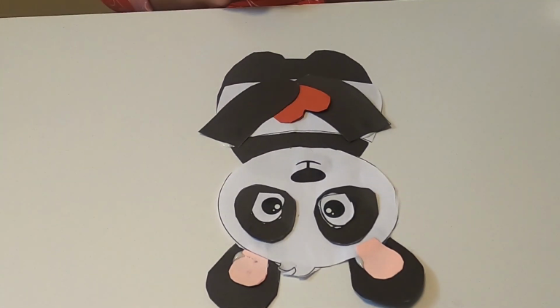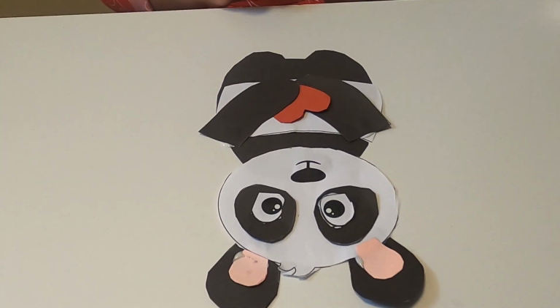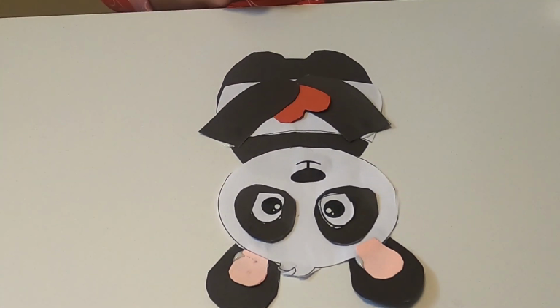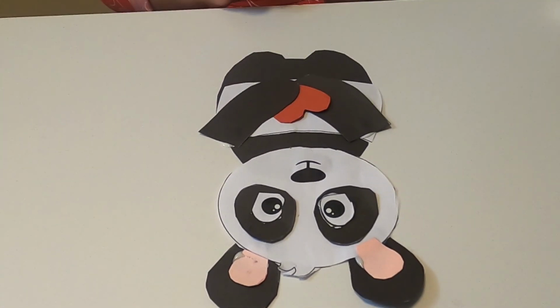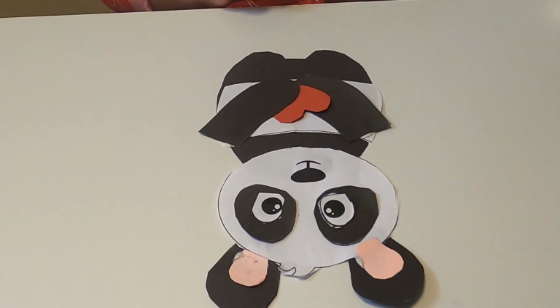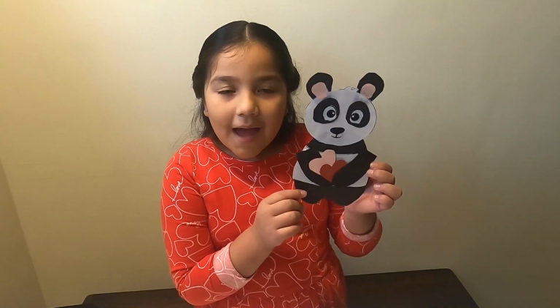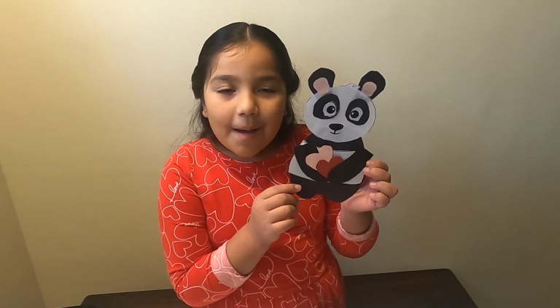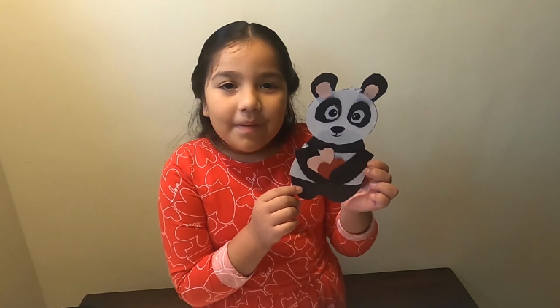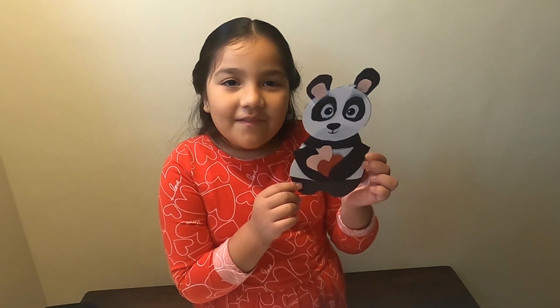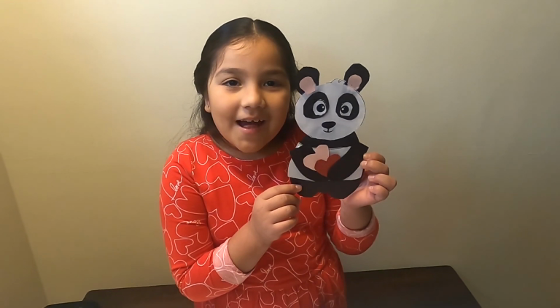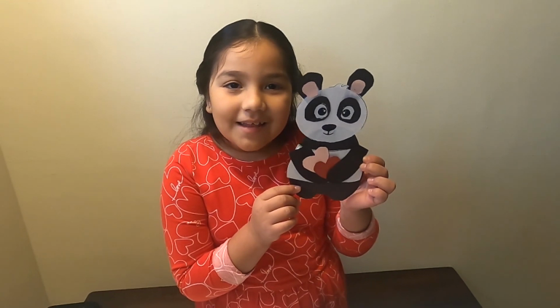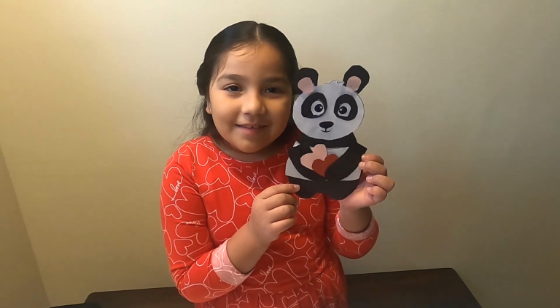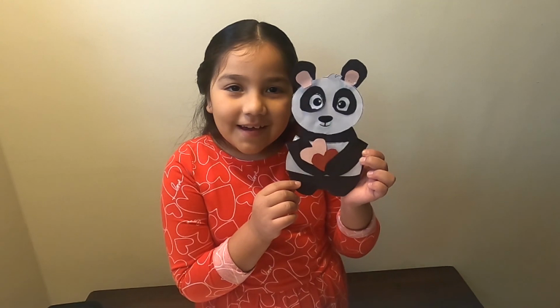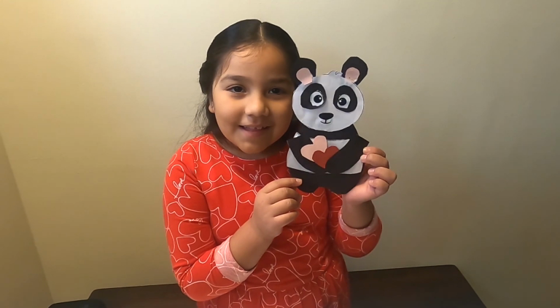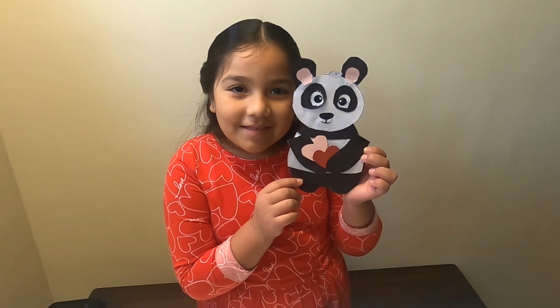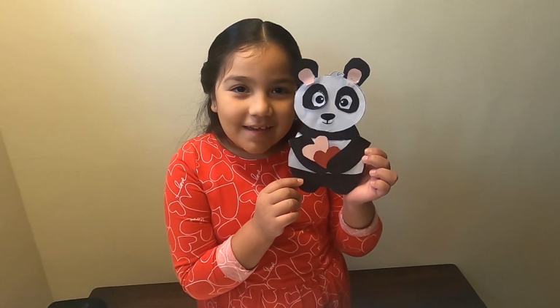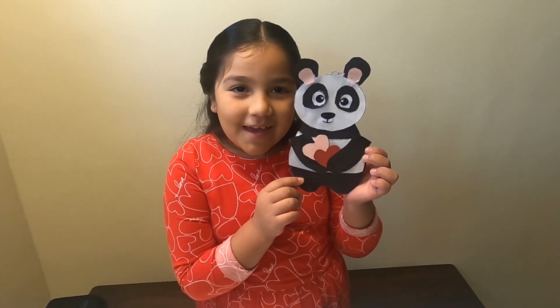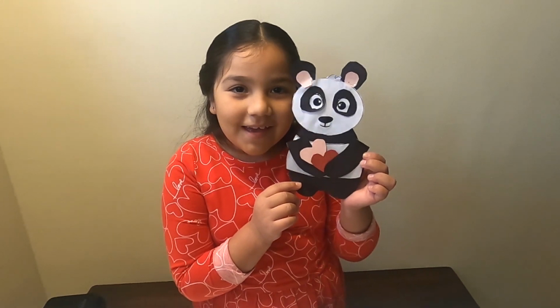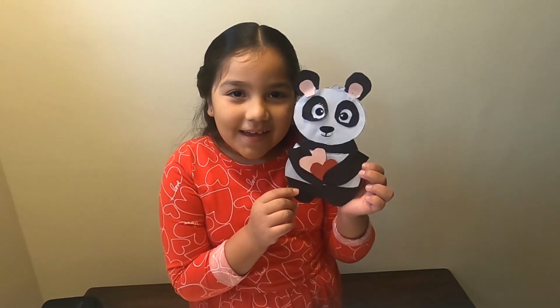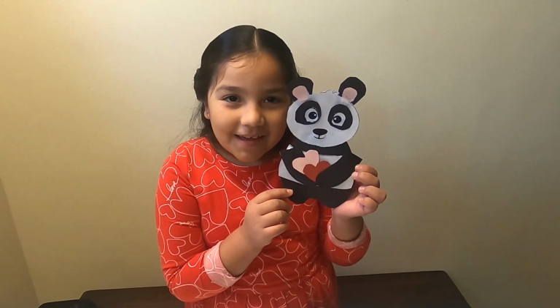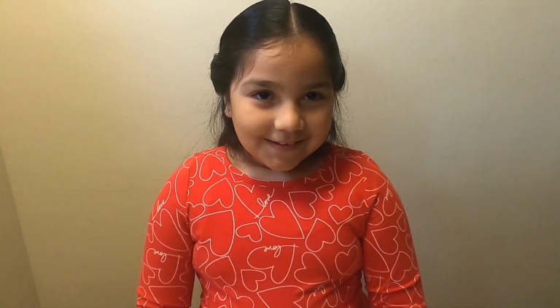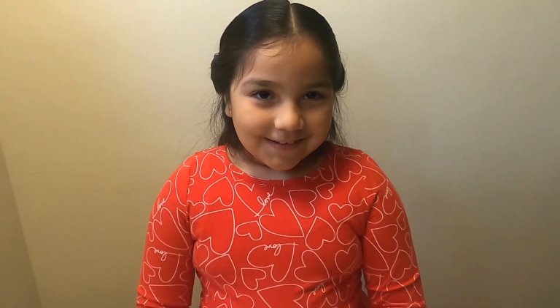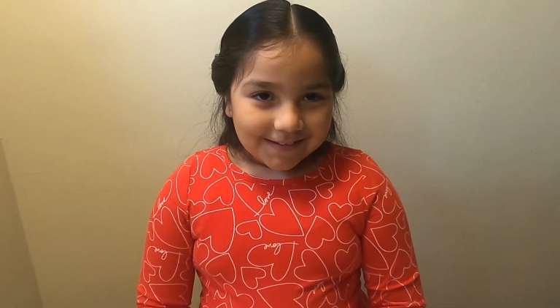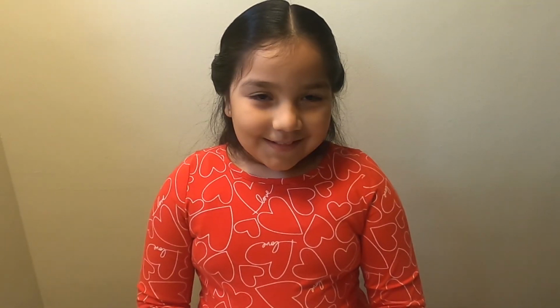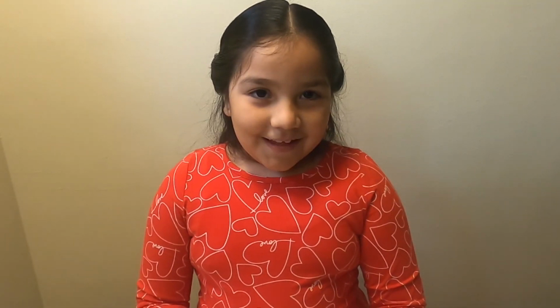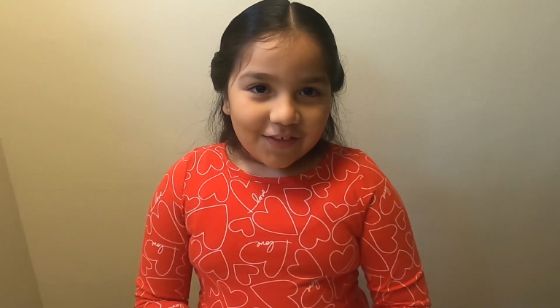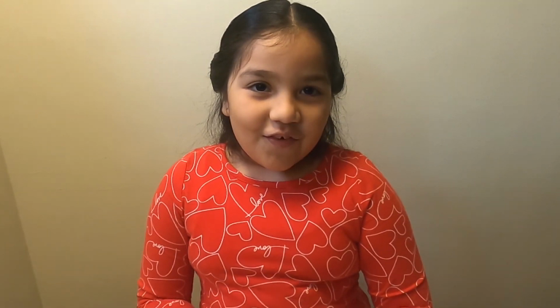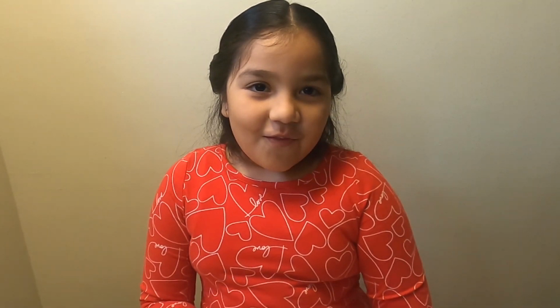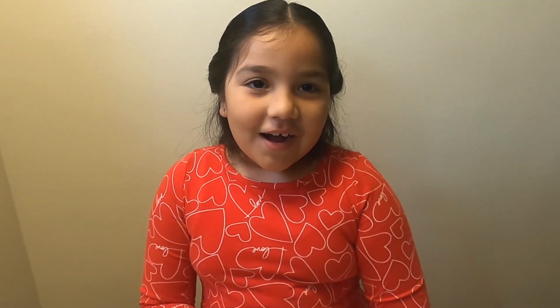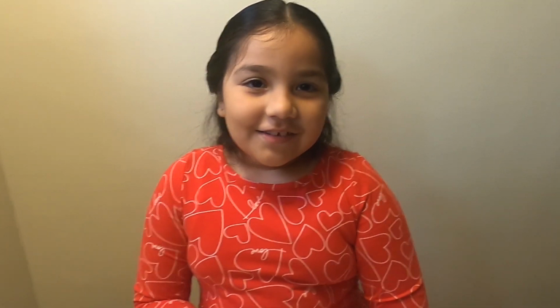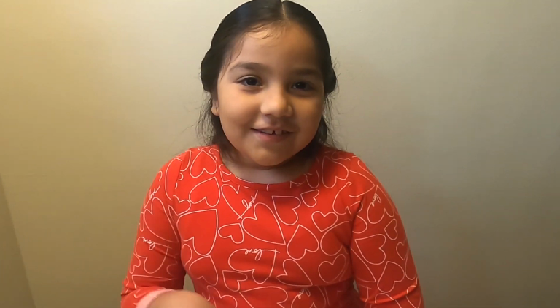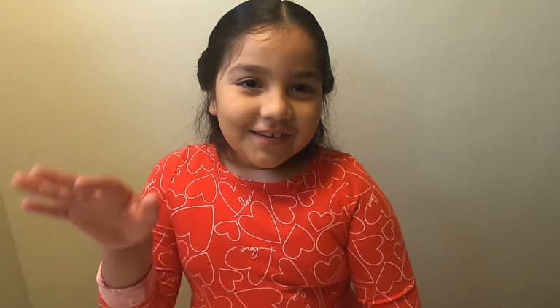Happy Valentine's Day! Thanks for watching.